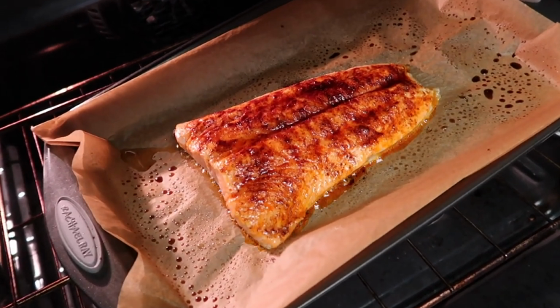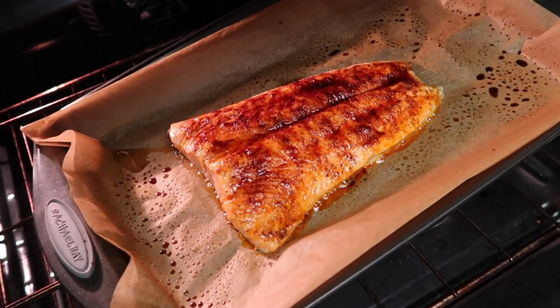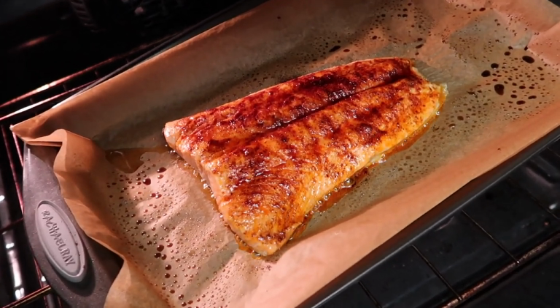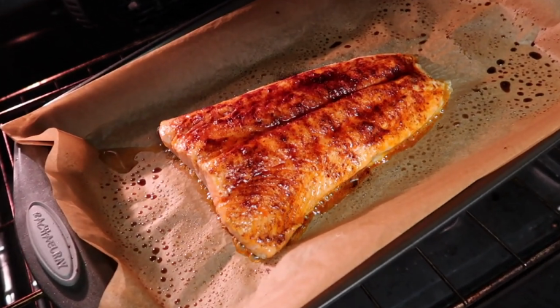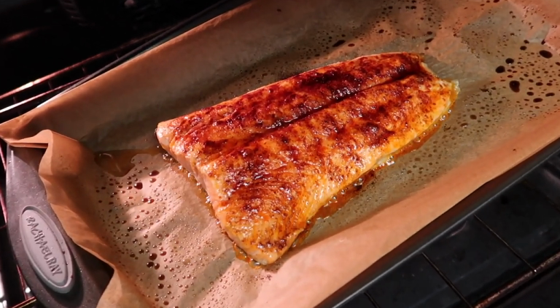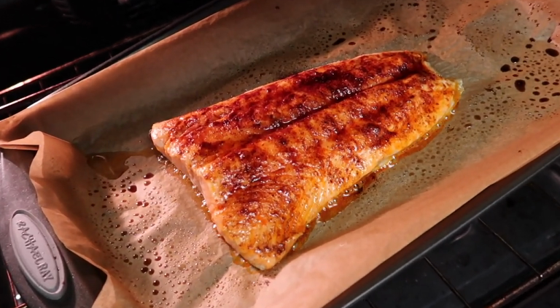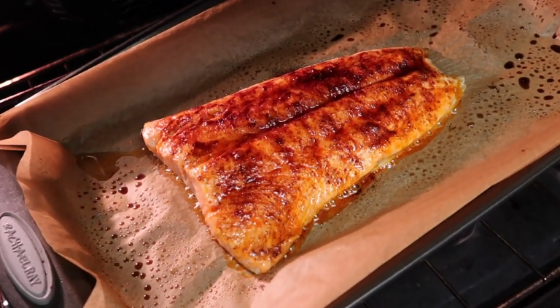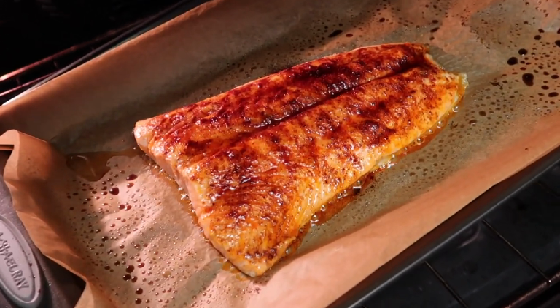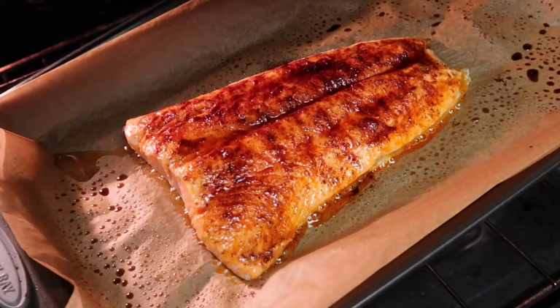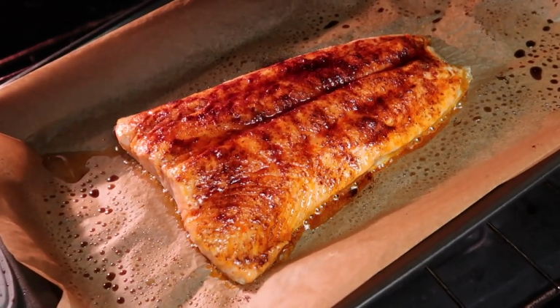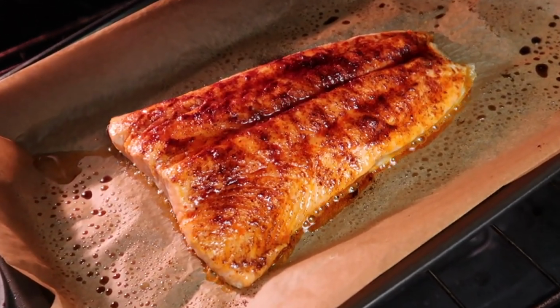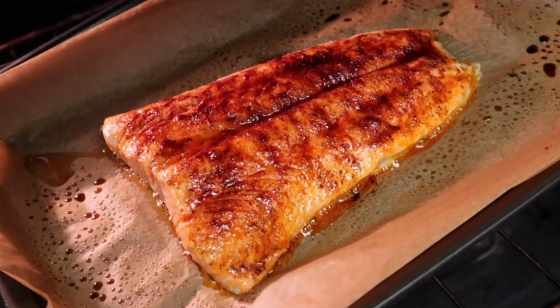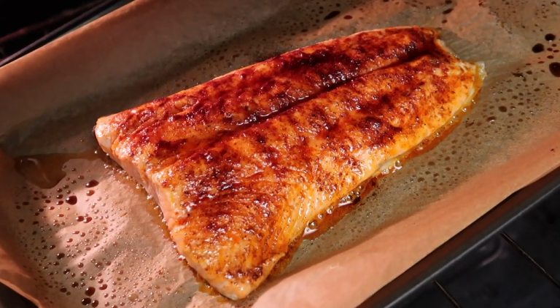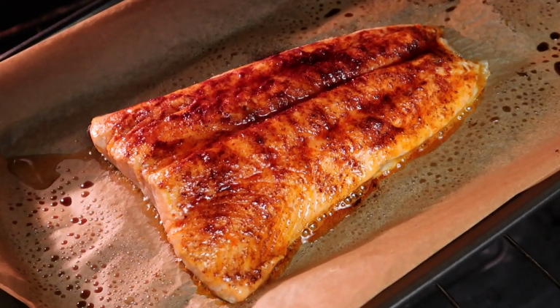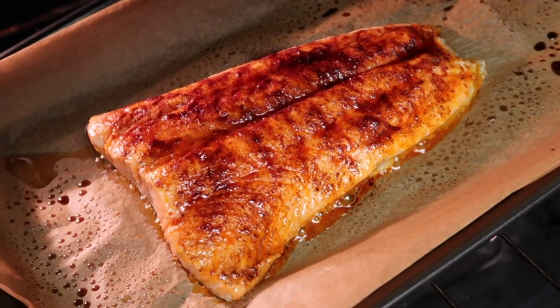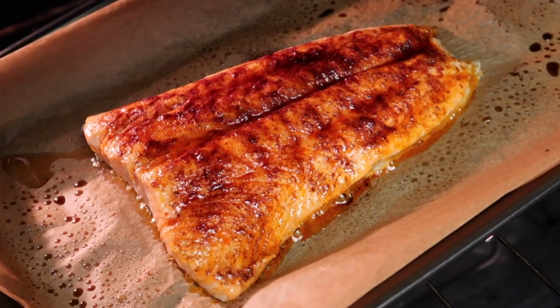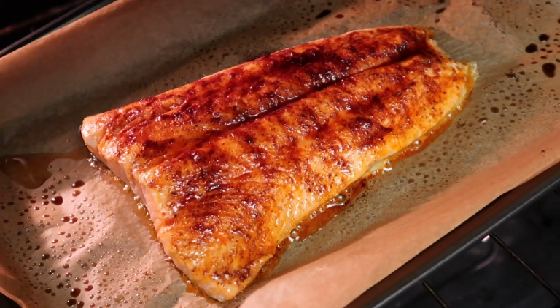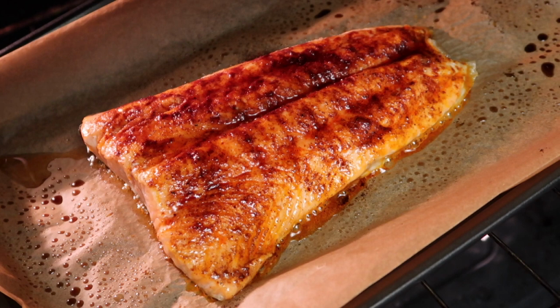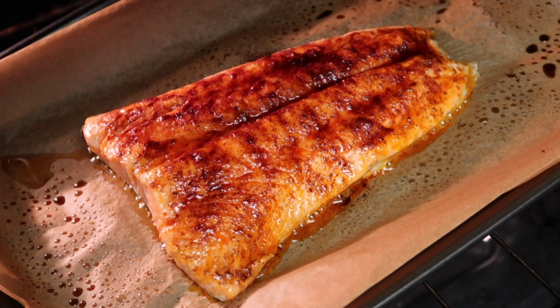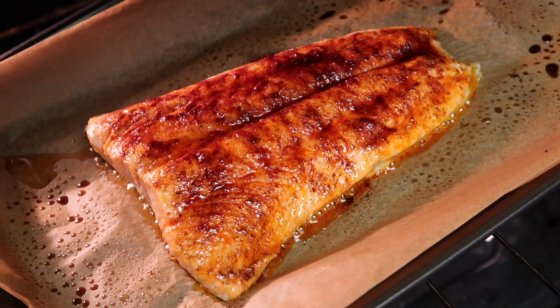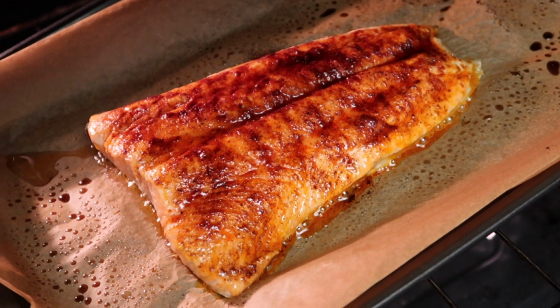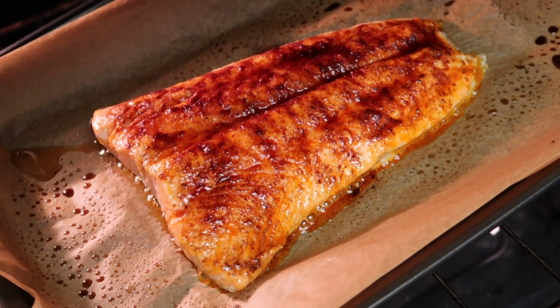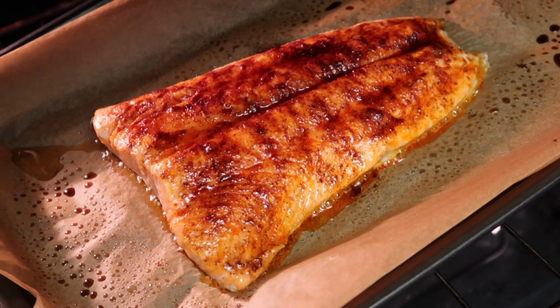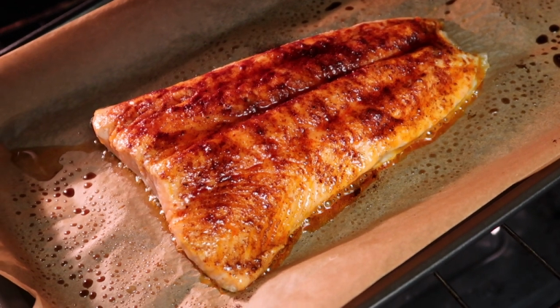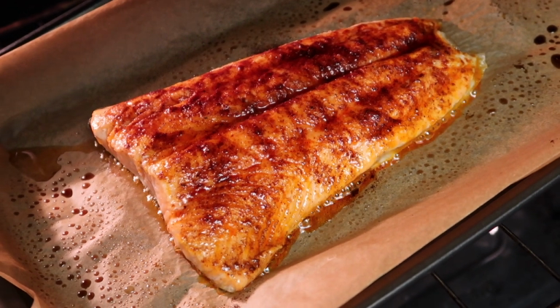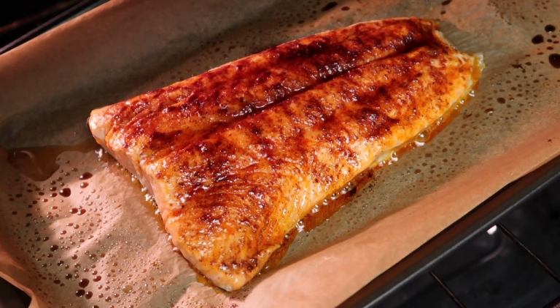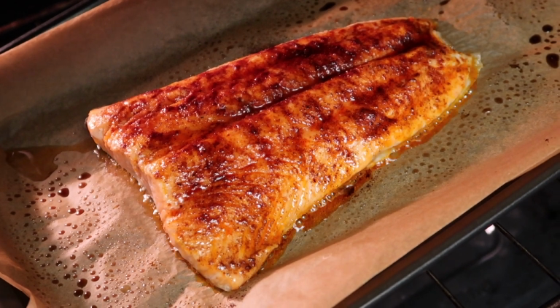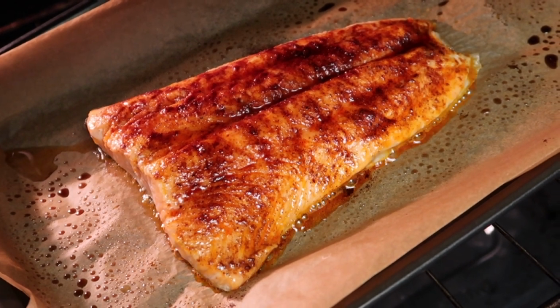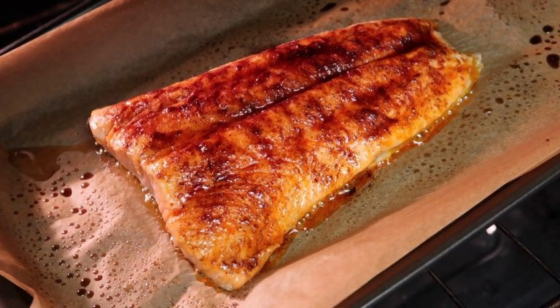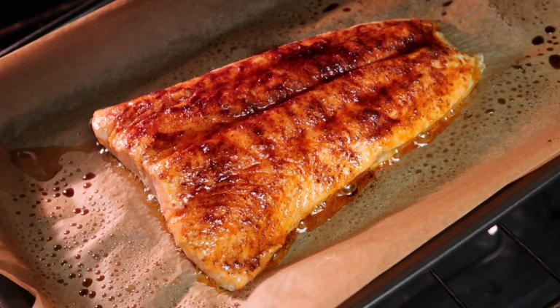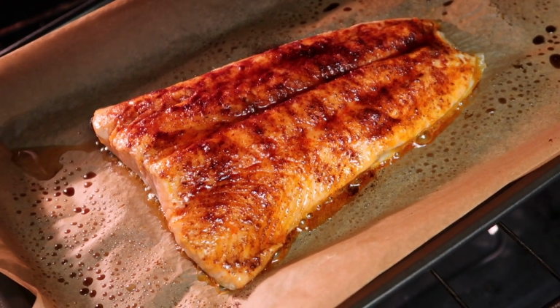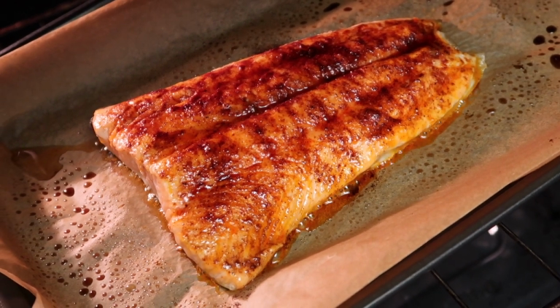Just checking on our beauty. That looks really good, doesn't it? Still needs some time.